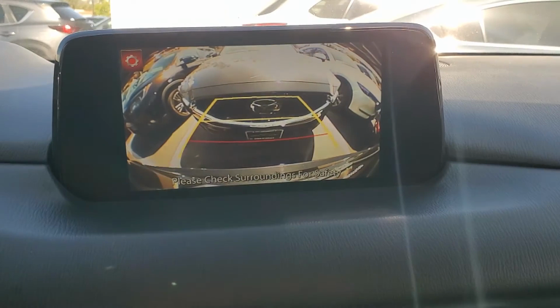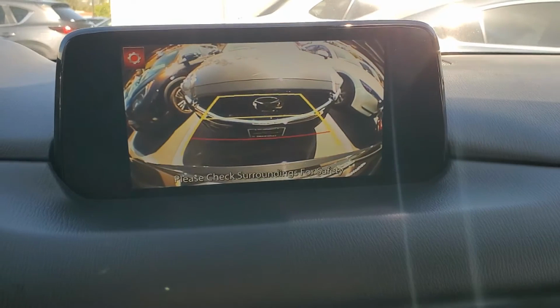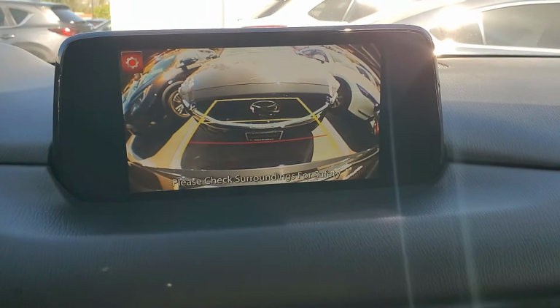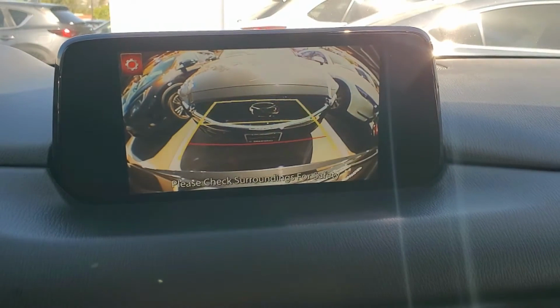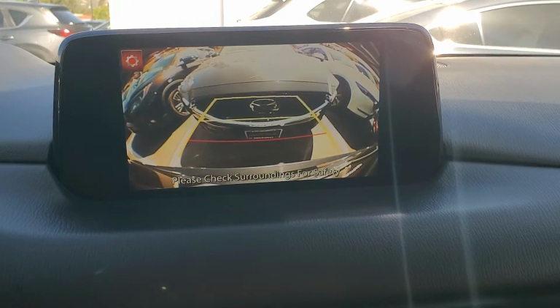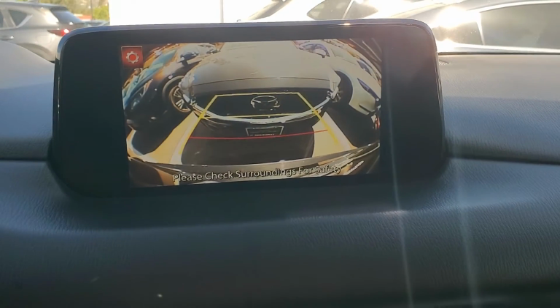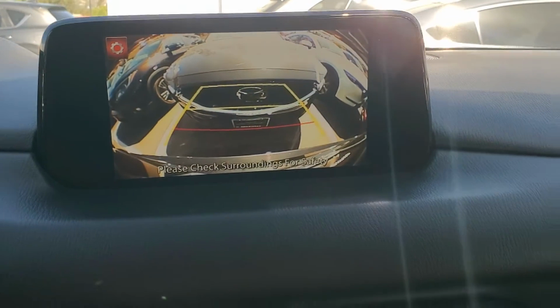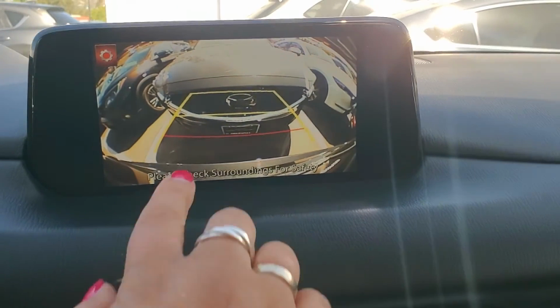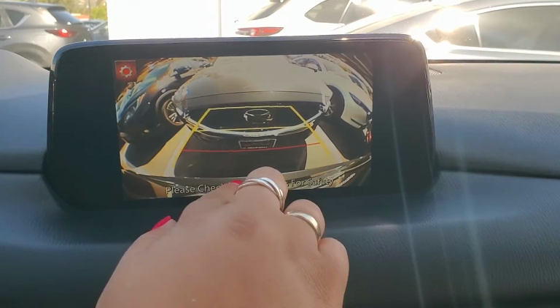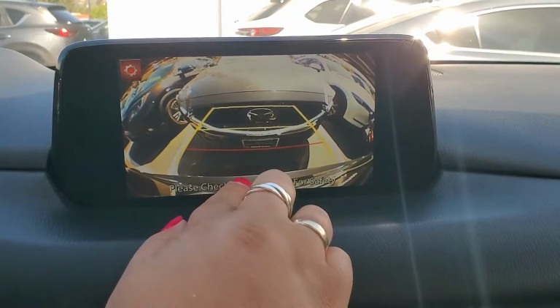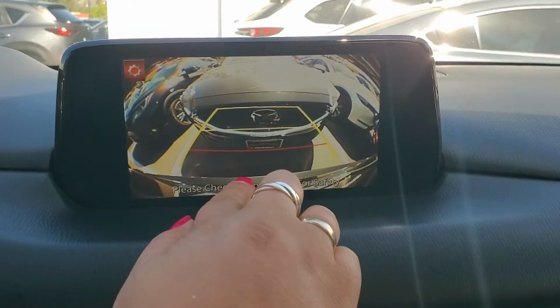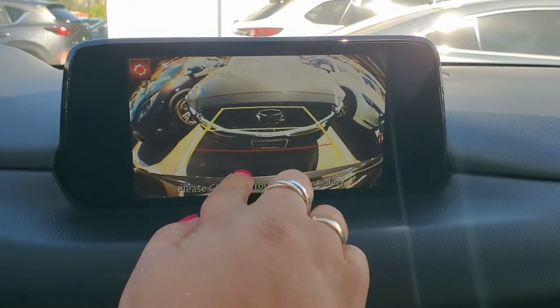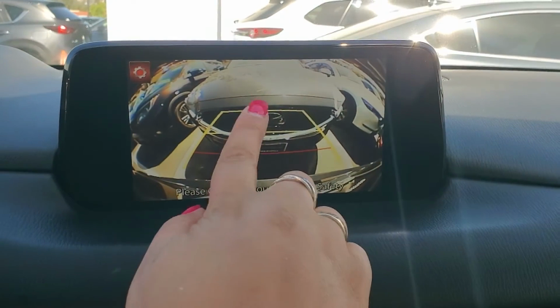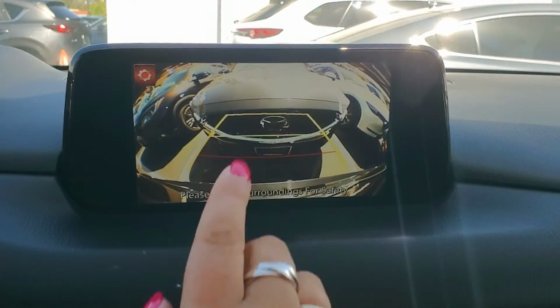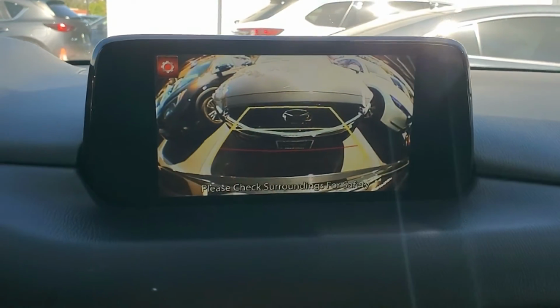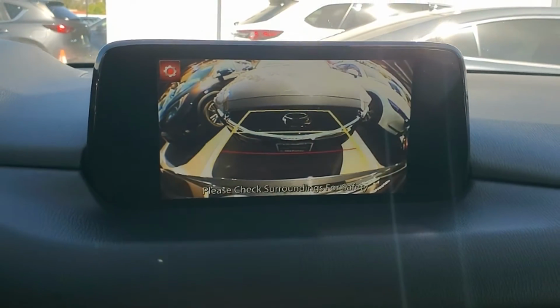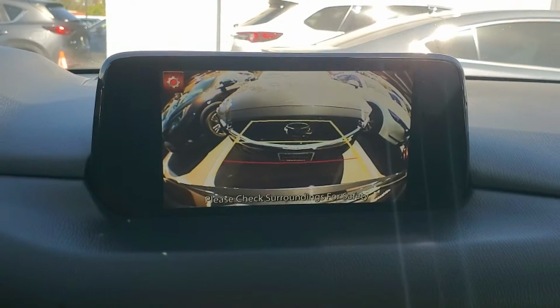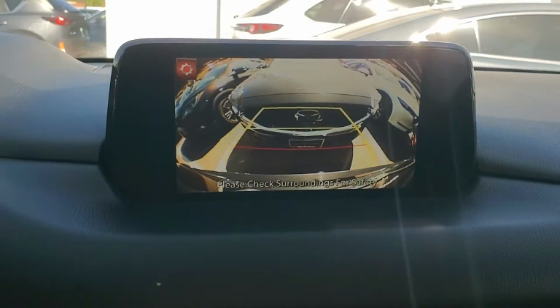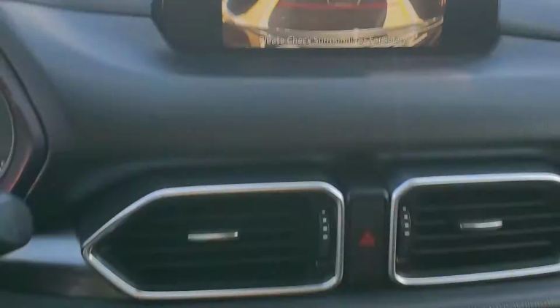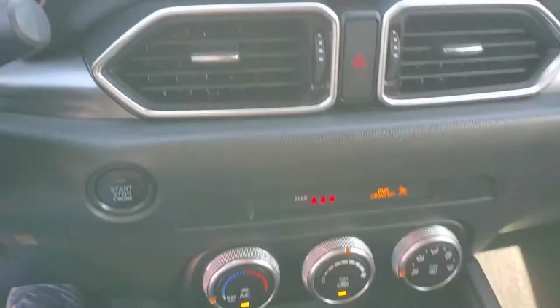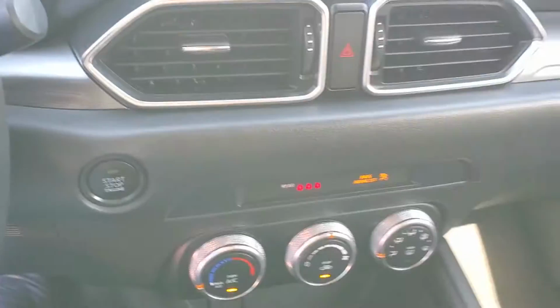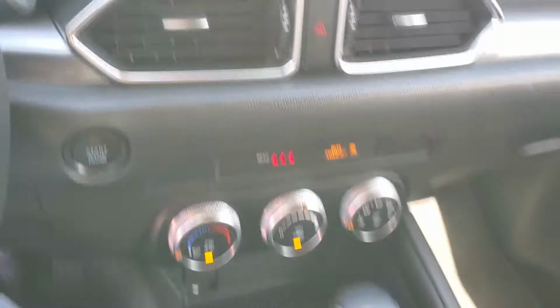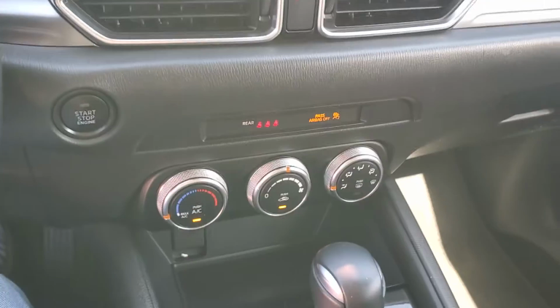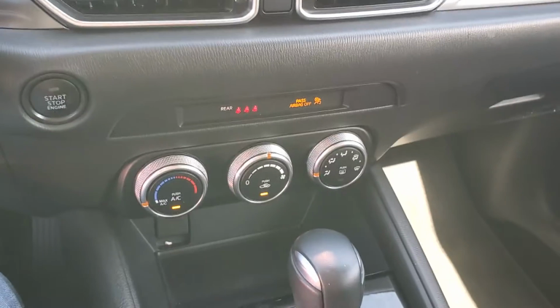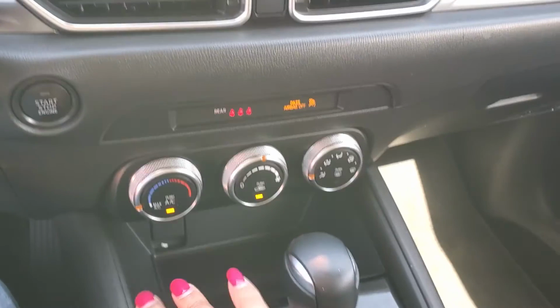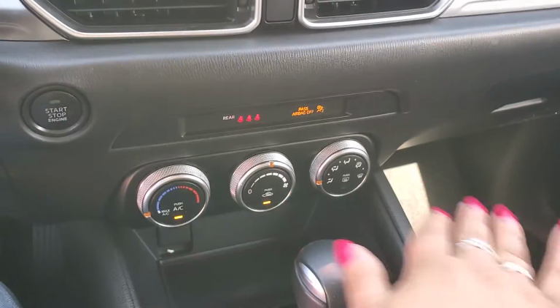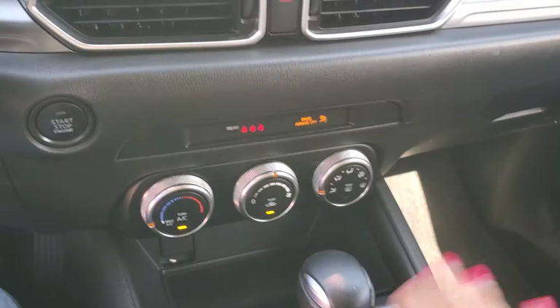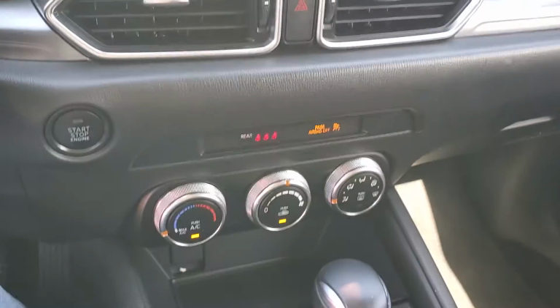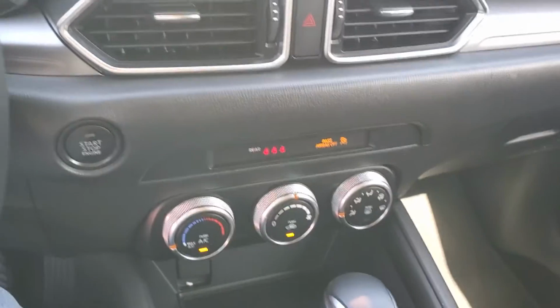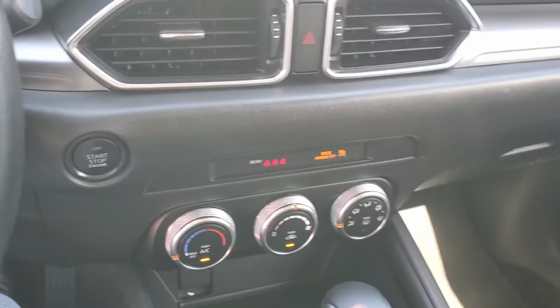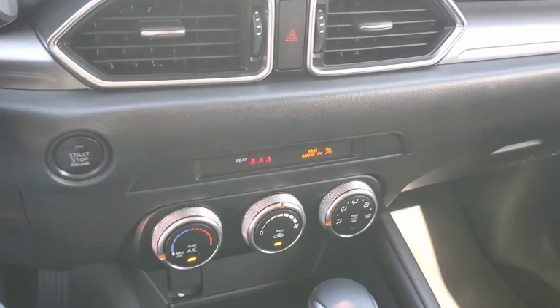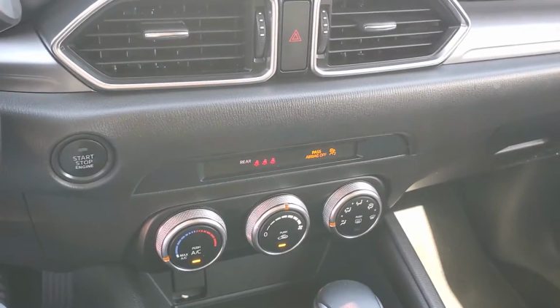Here we go — another Mazda behind us. This is your bumper at 1, 2, and 3 feet. And down below you have the AC units.